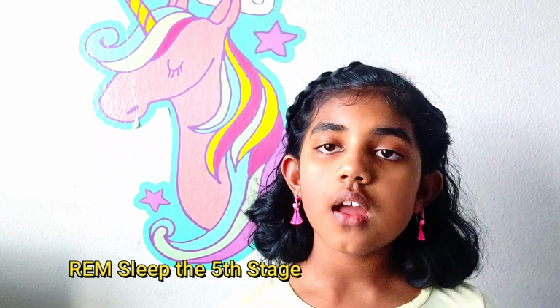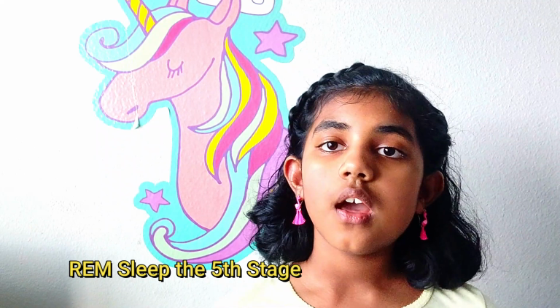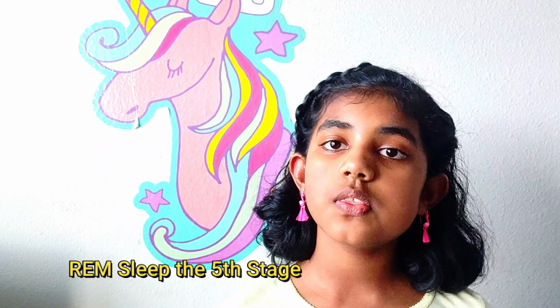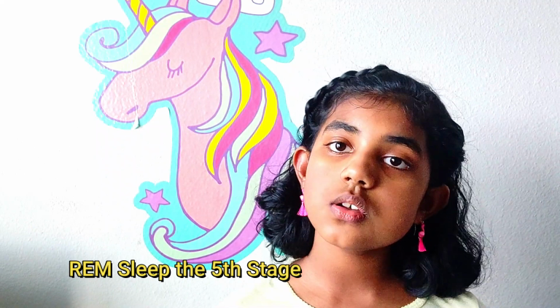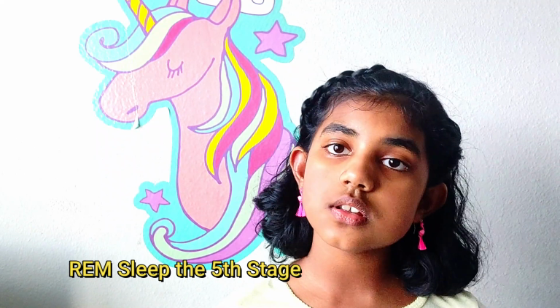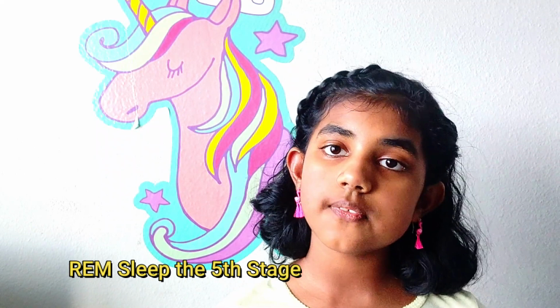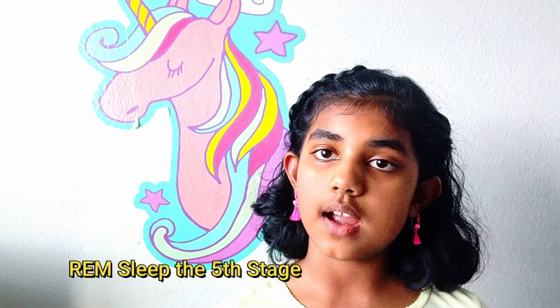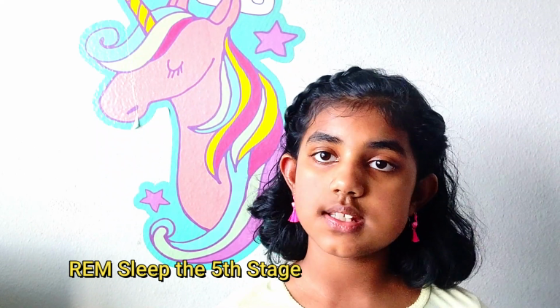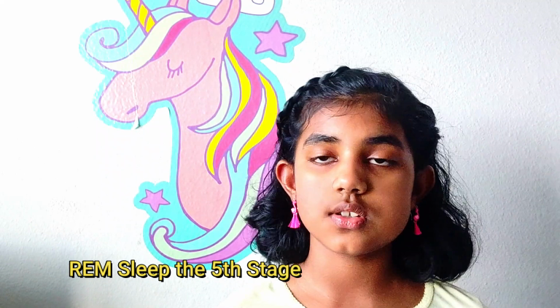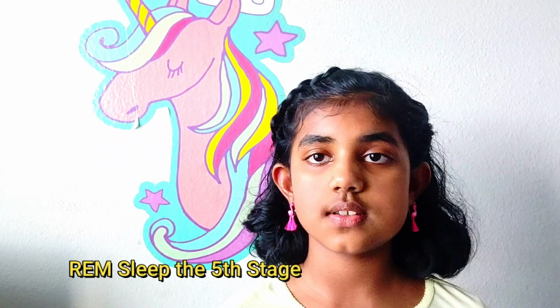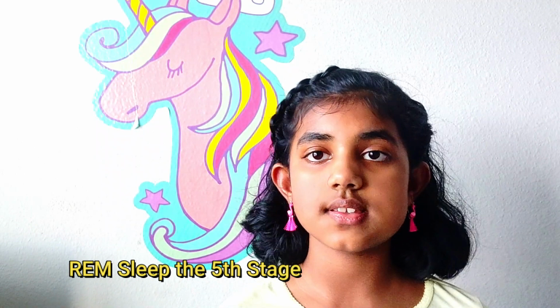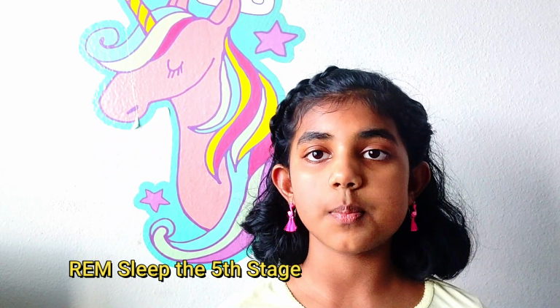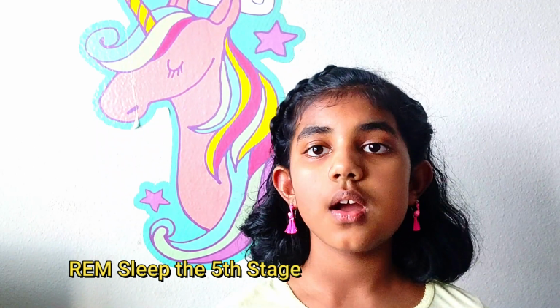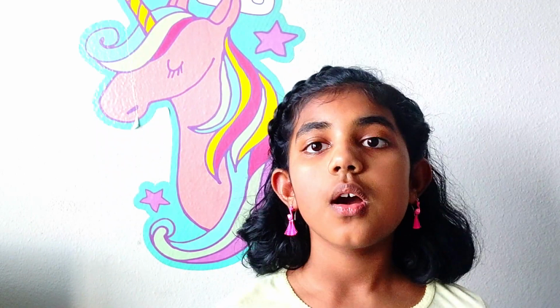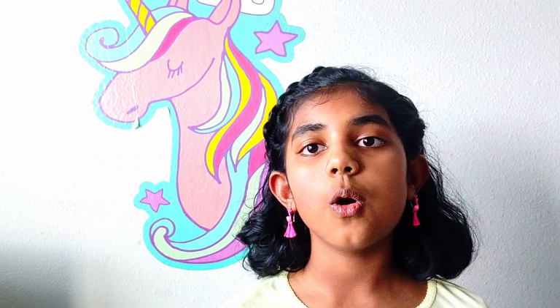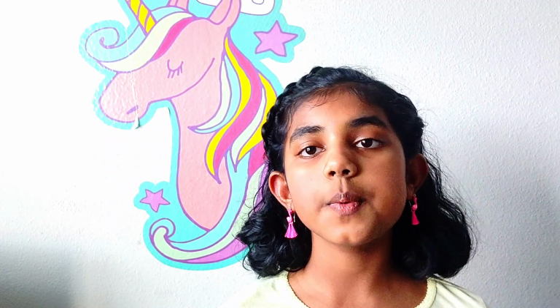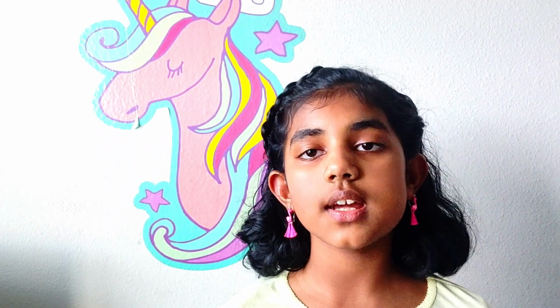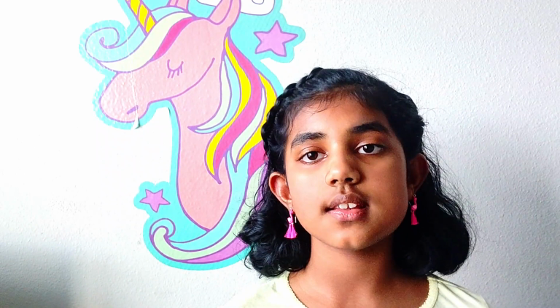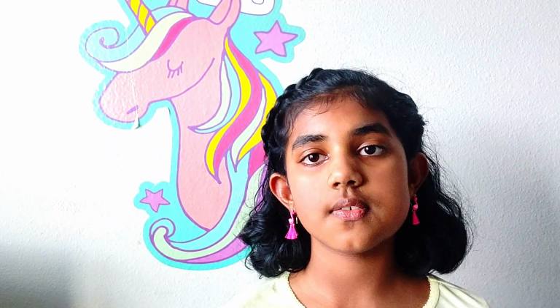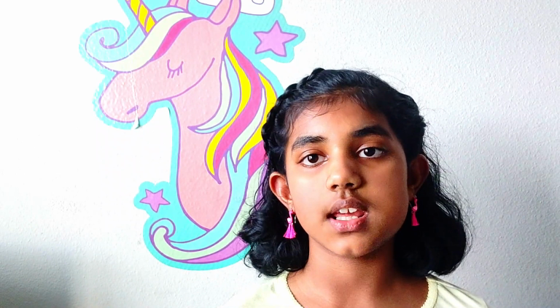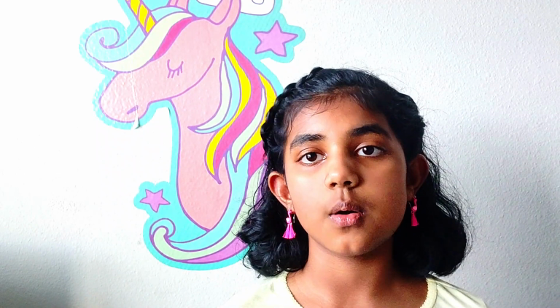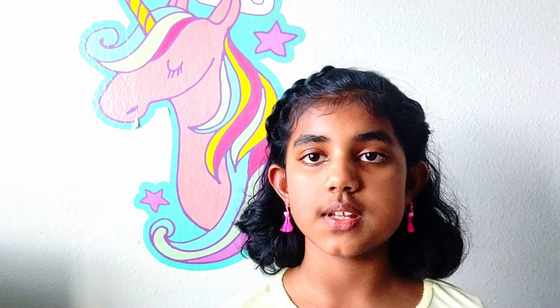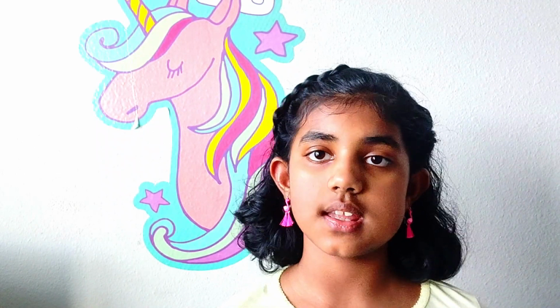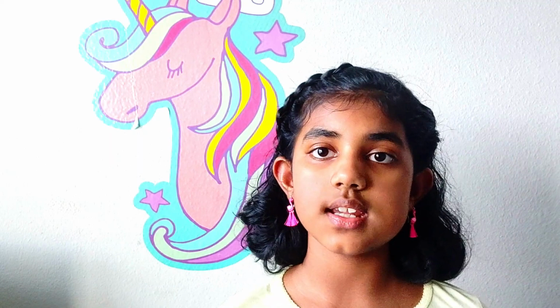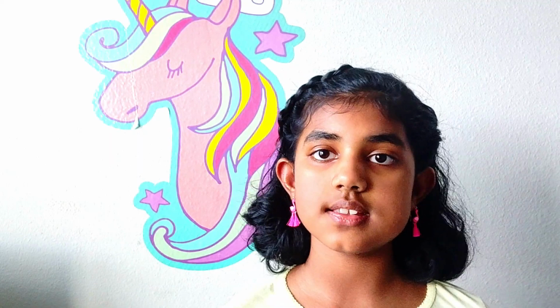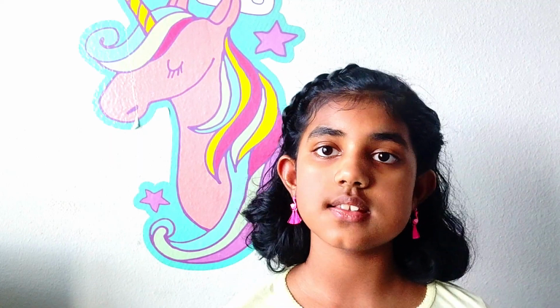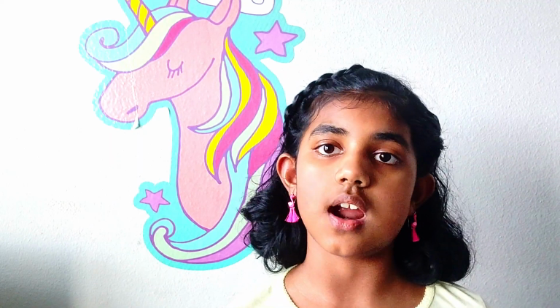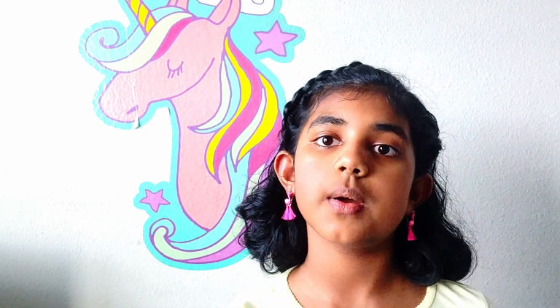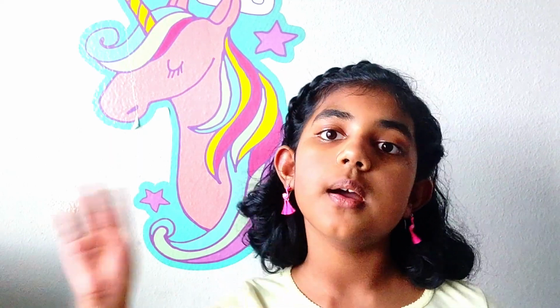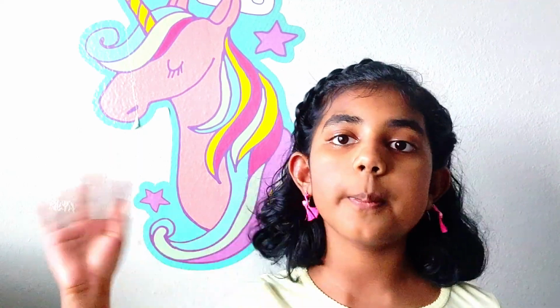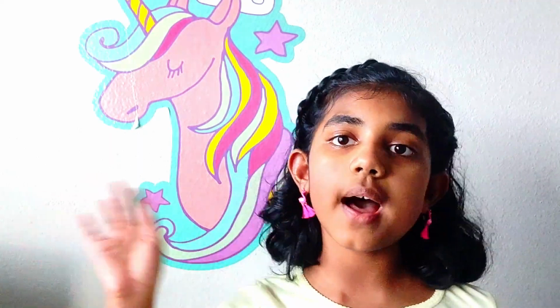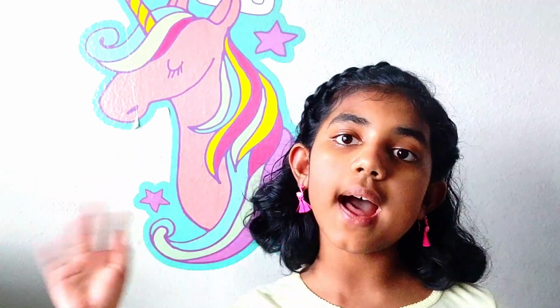And those are the five stages of sleep. Hope you like this video. Please like and subscribe. Bye!